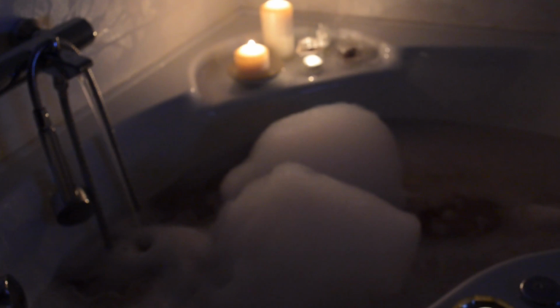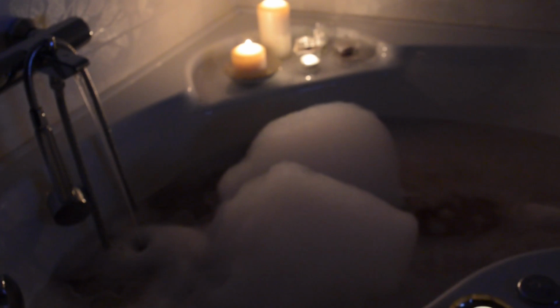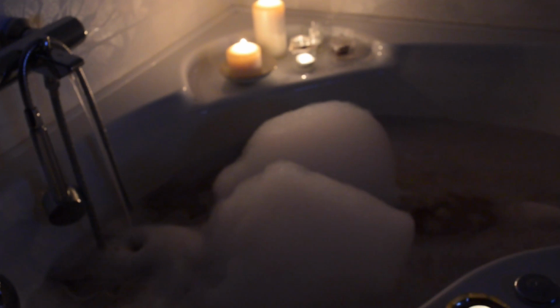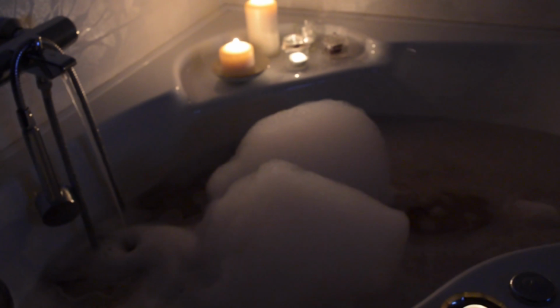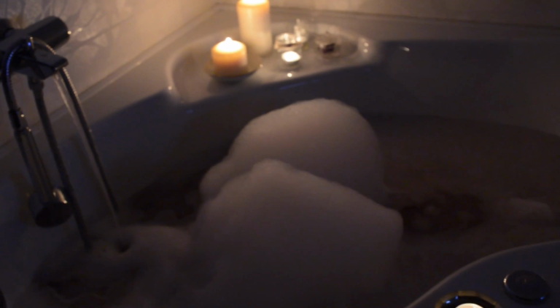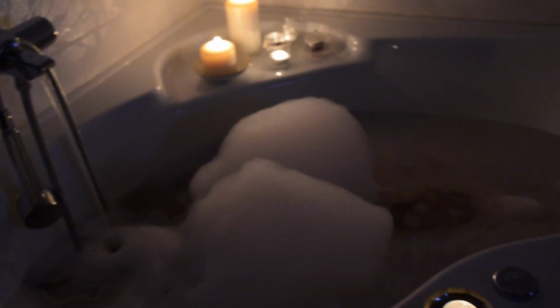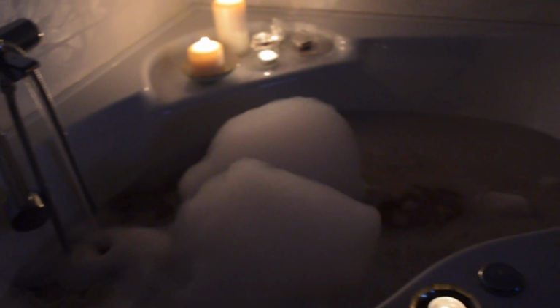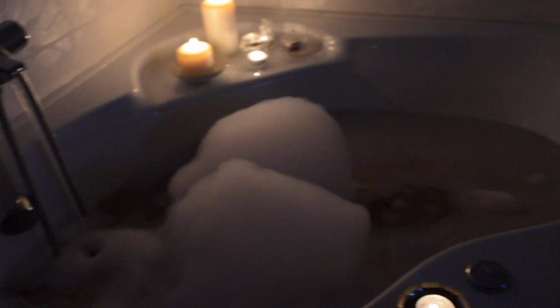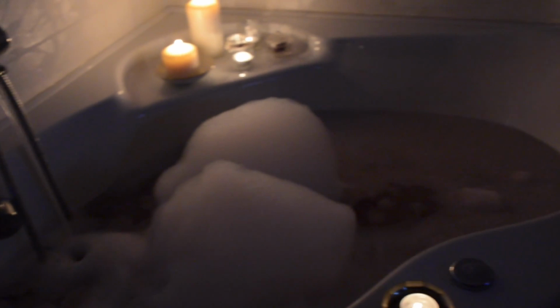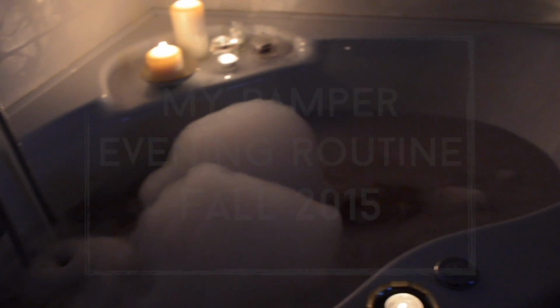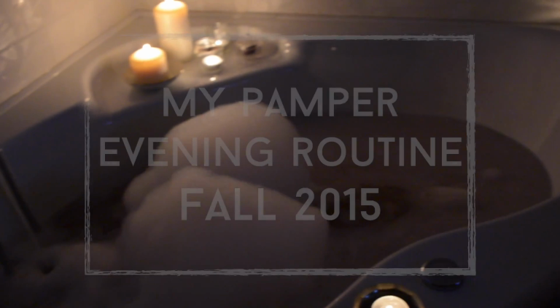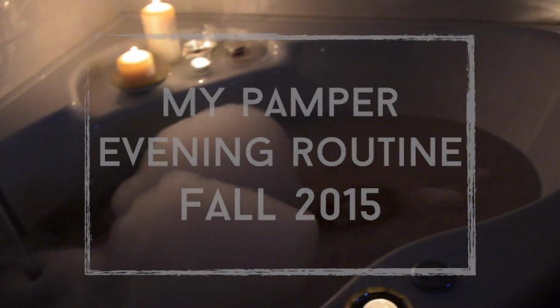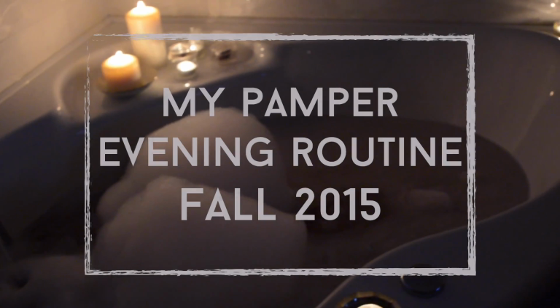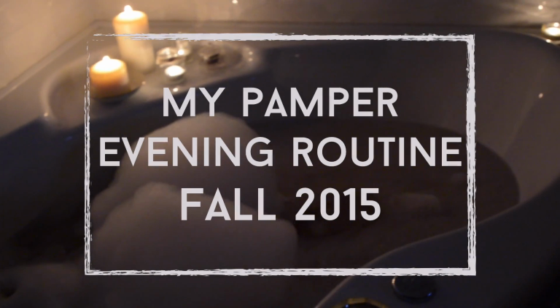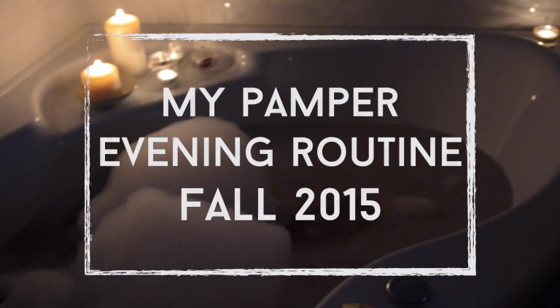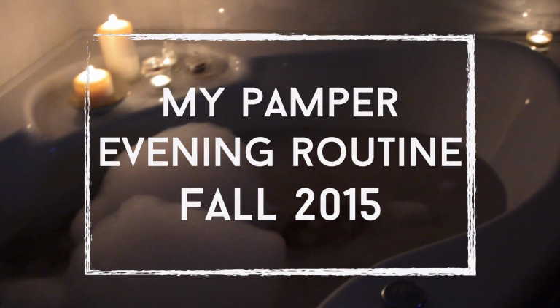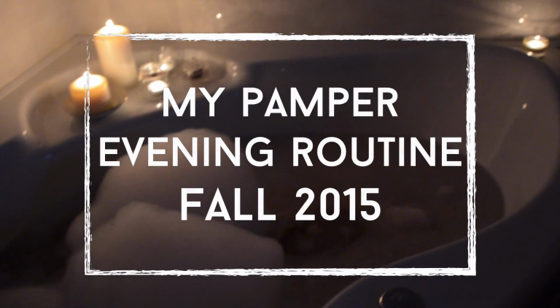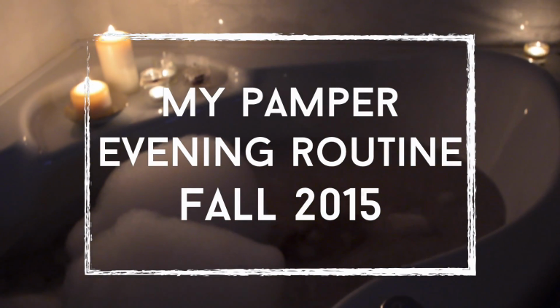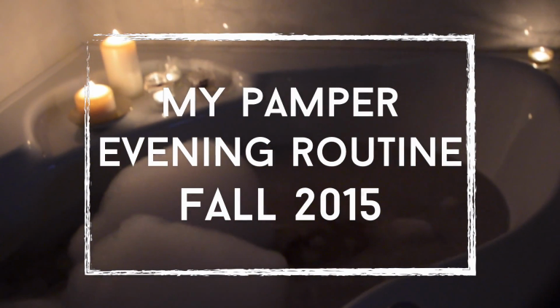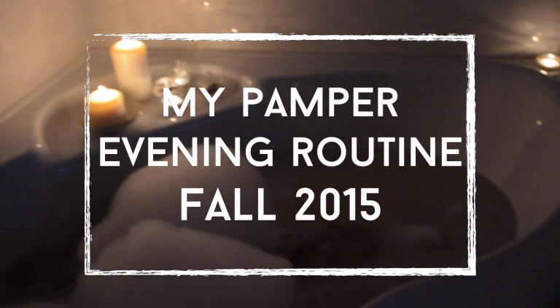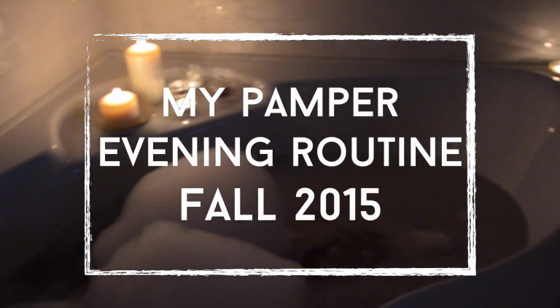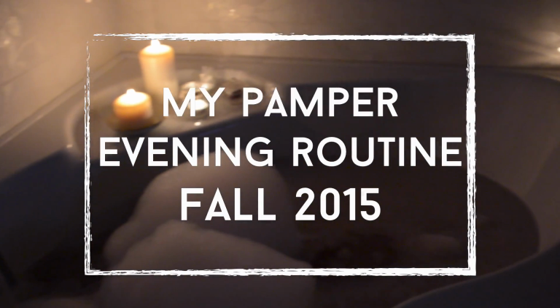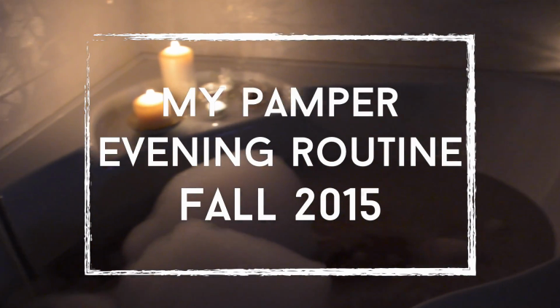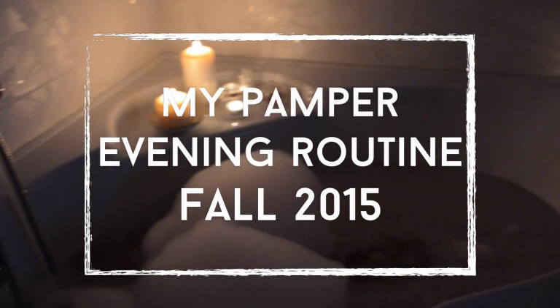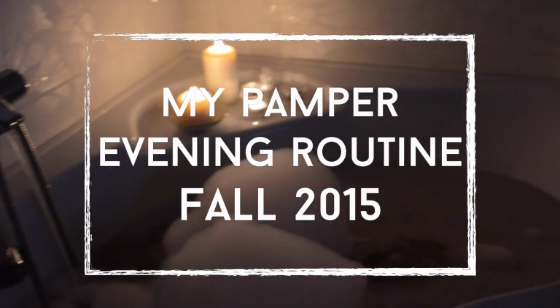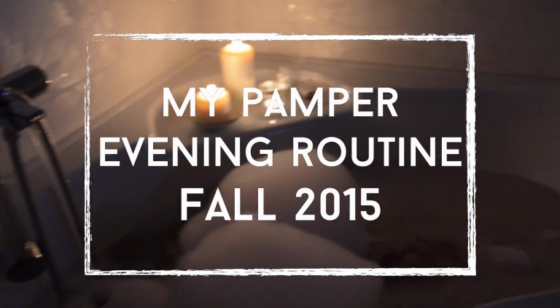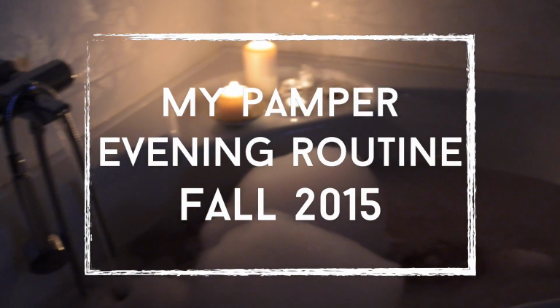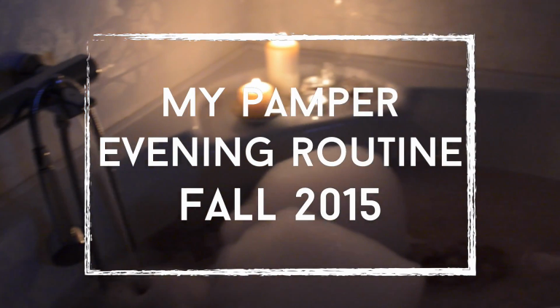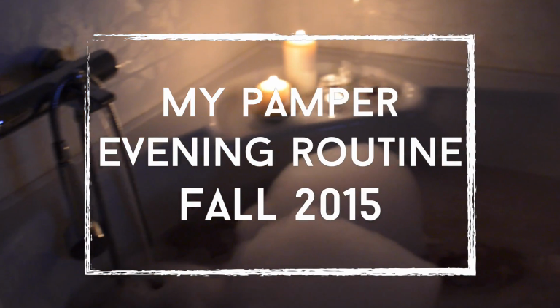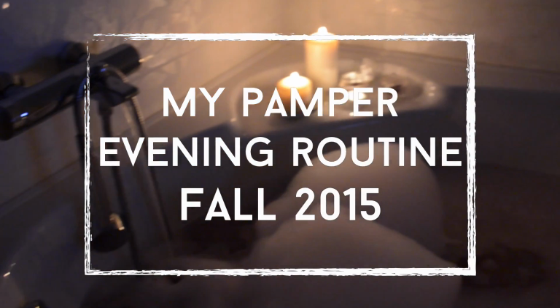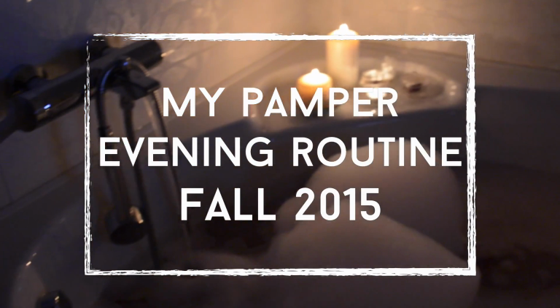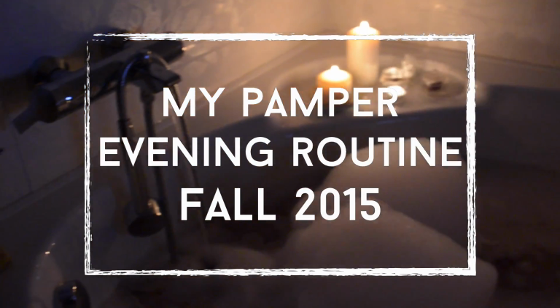Since fall has officially started, it's time for my pamper evening routine video.